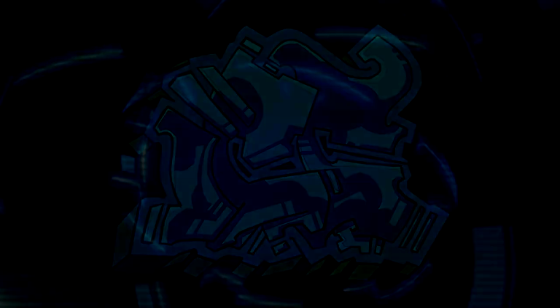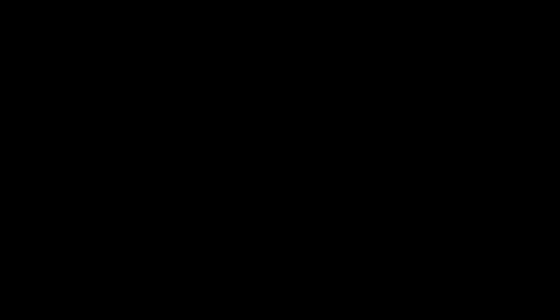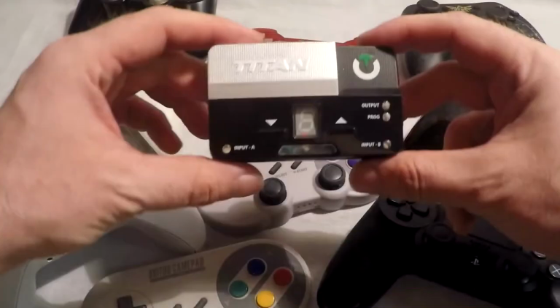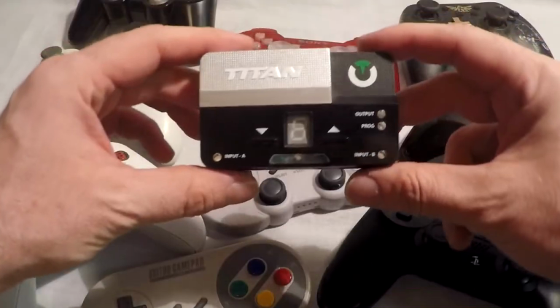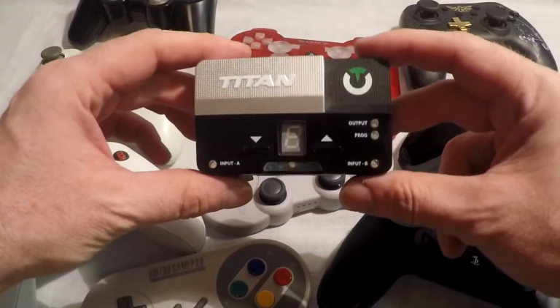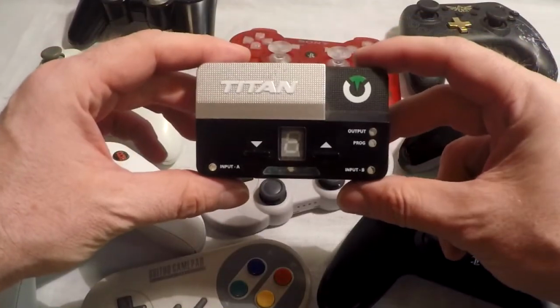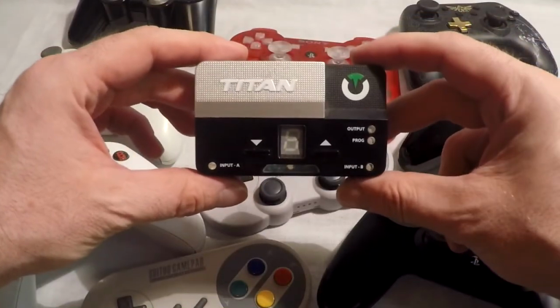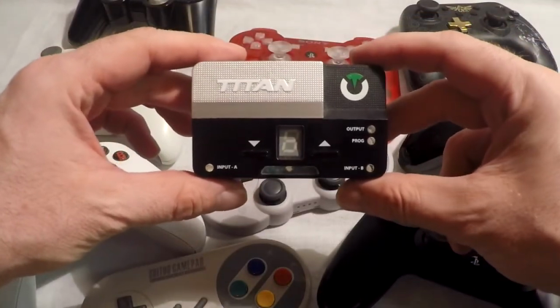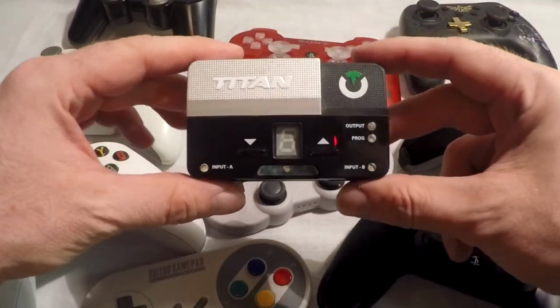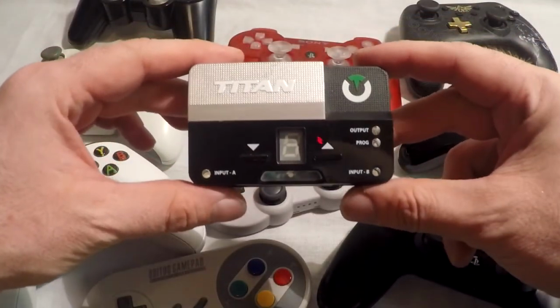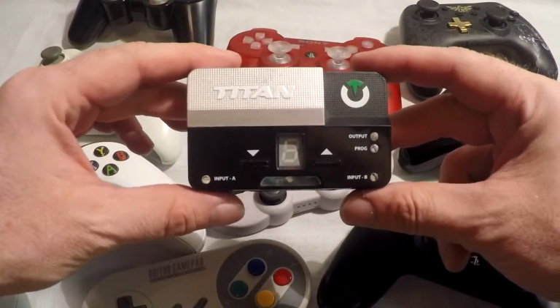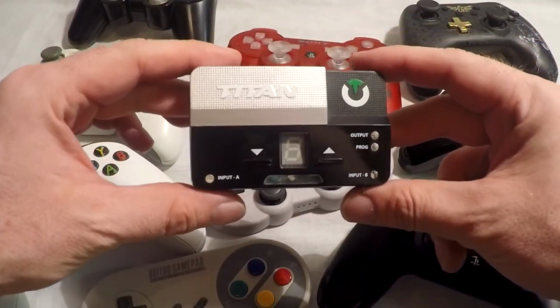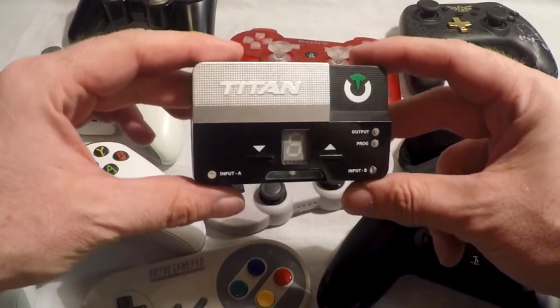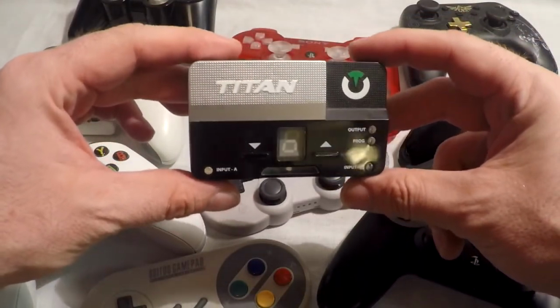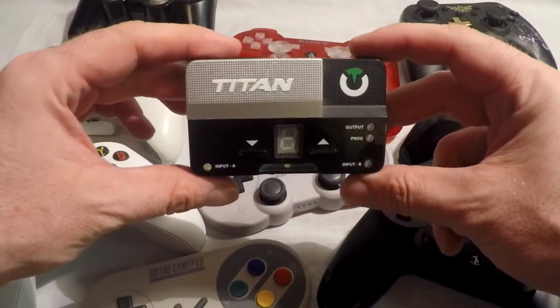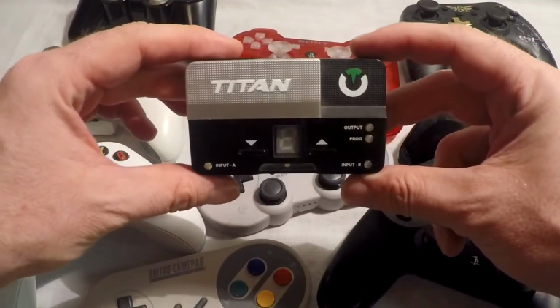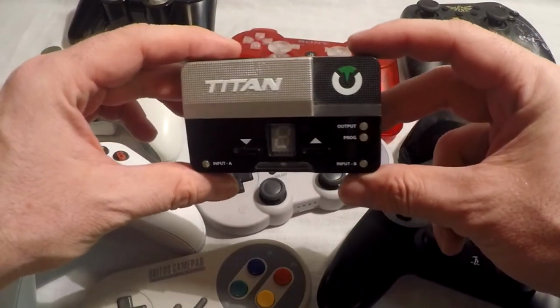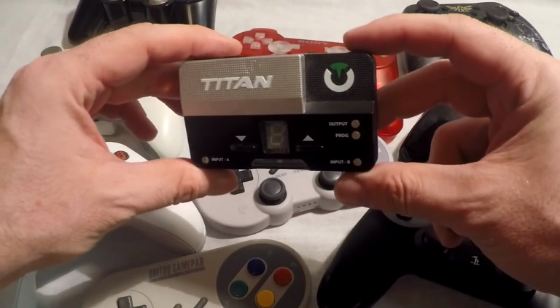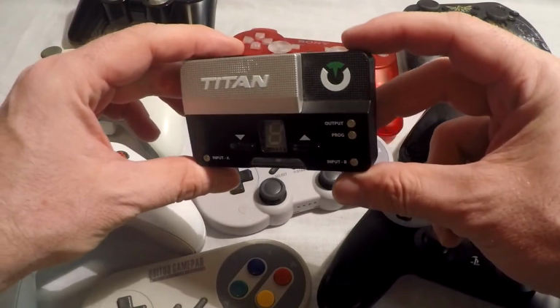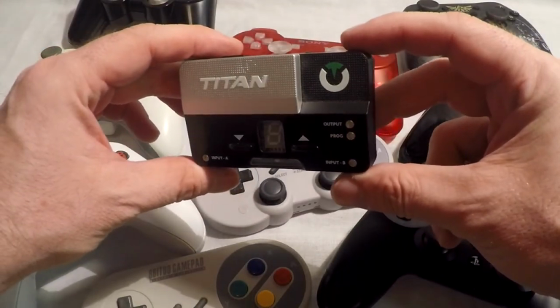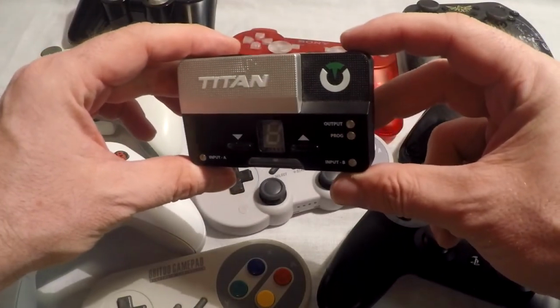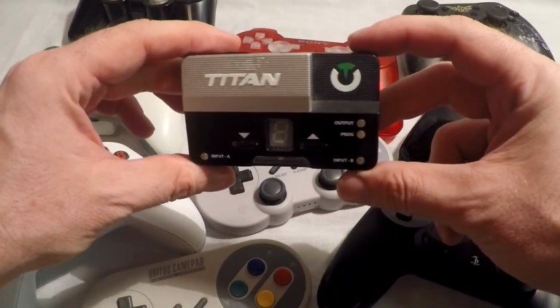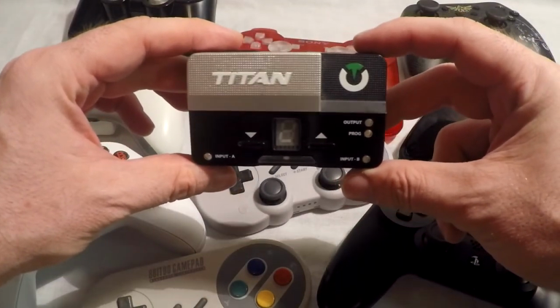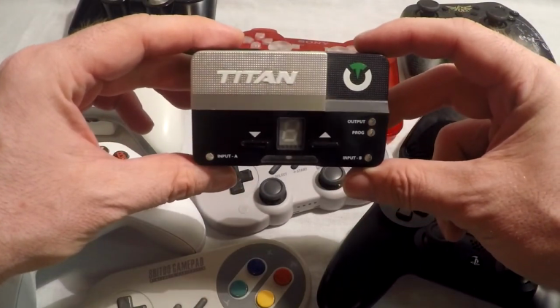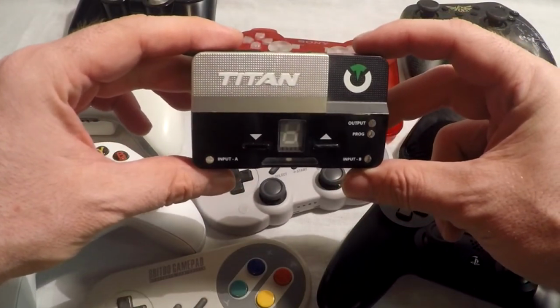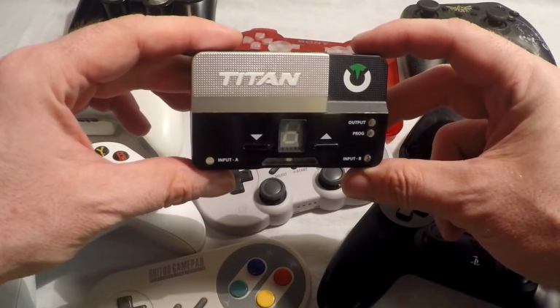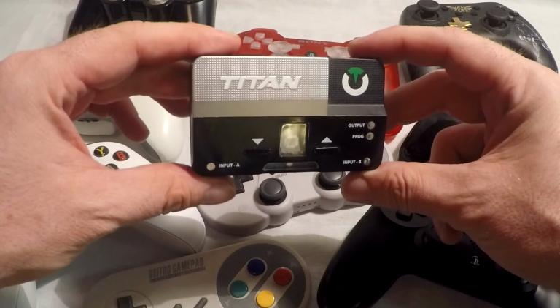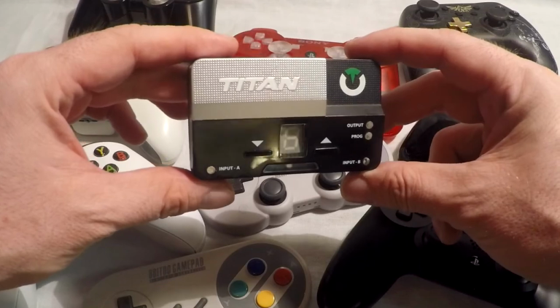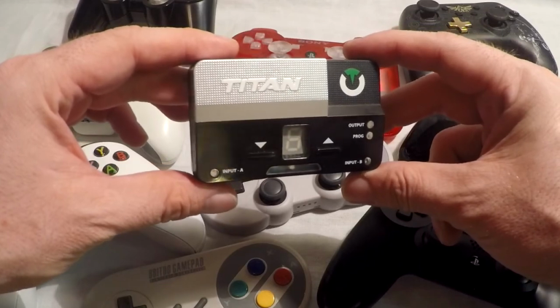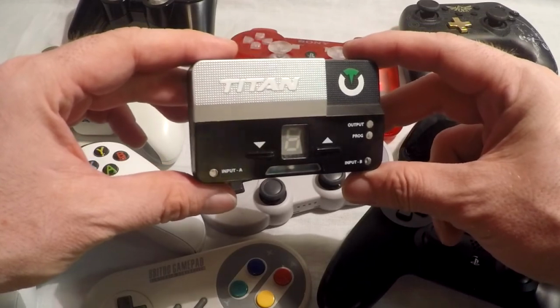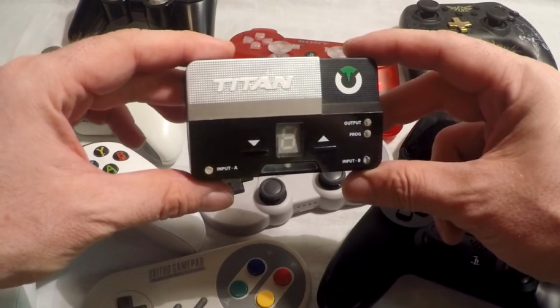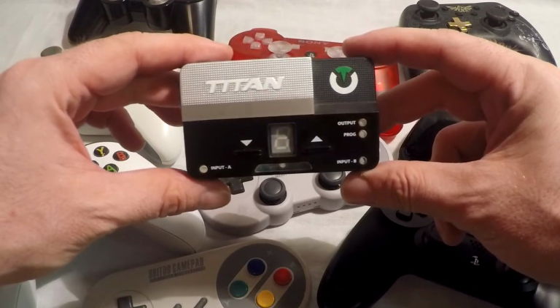Peace y'all. I am ICC and today I will show you how to sync Bluetooth controllers to your Titan 2.